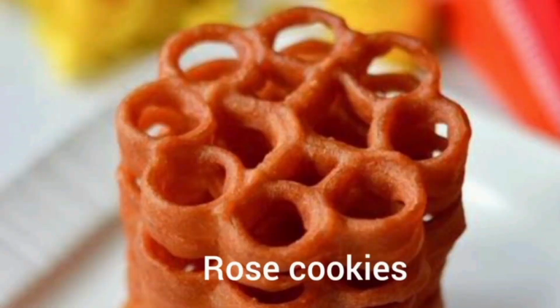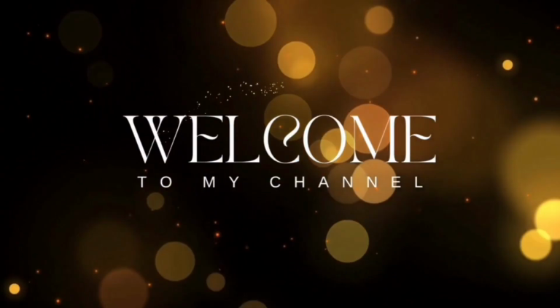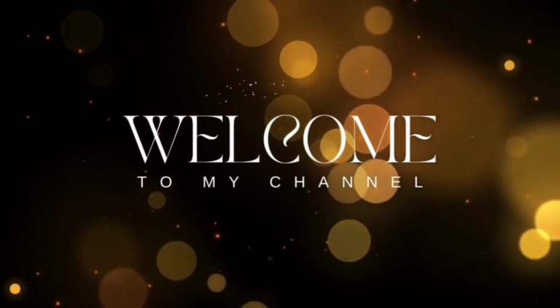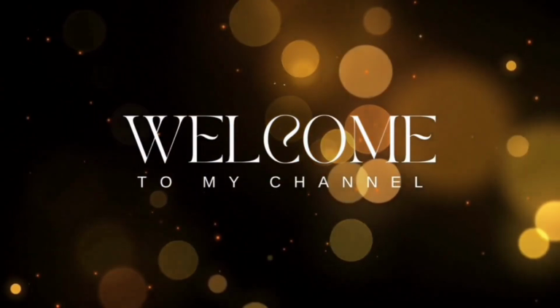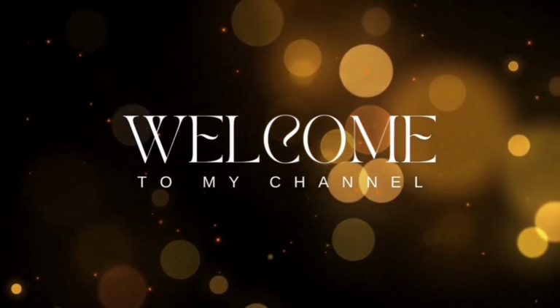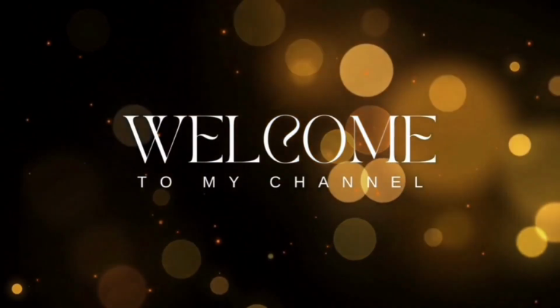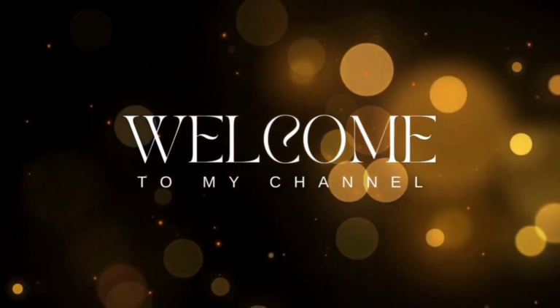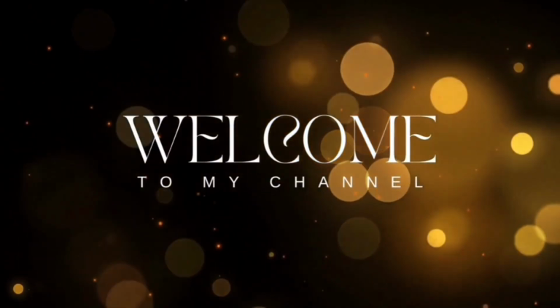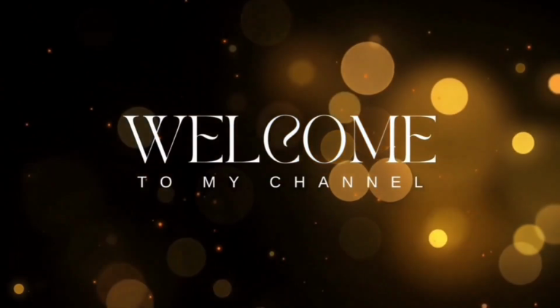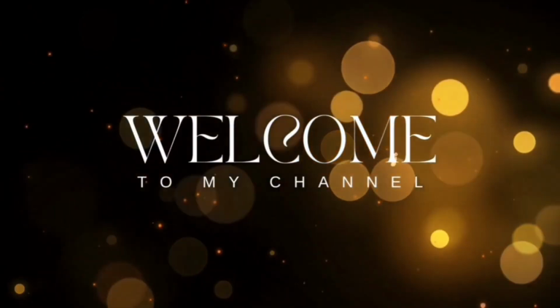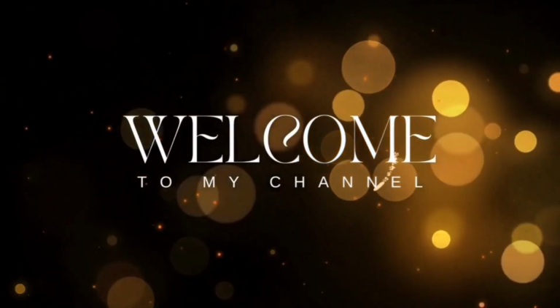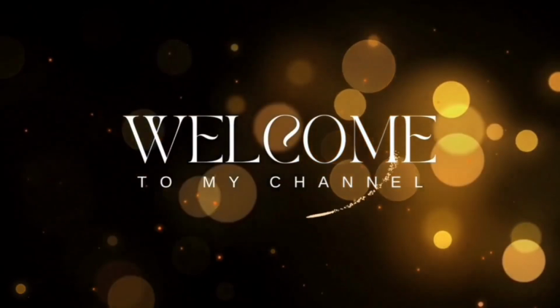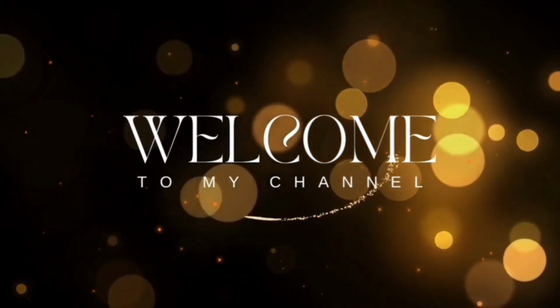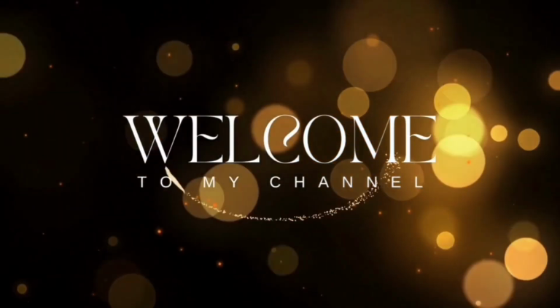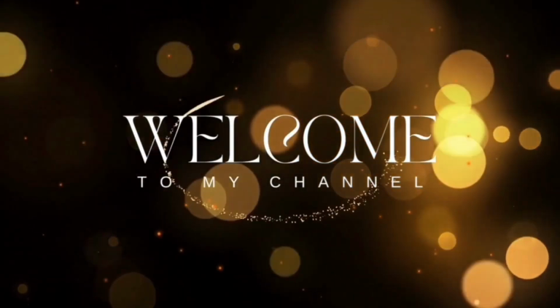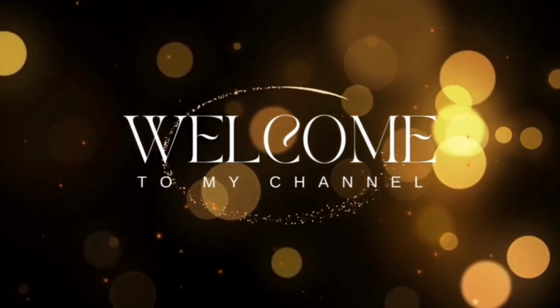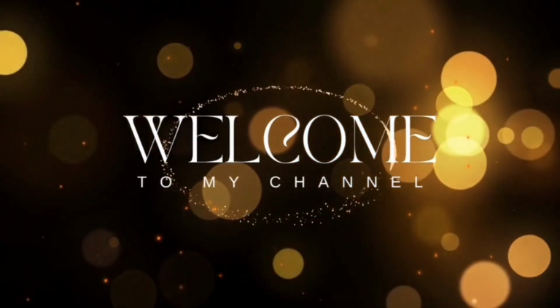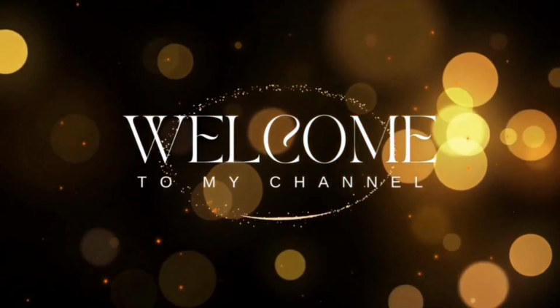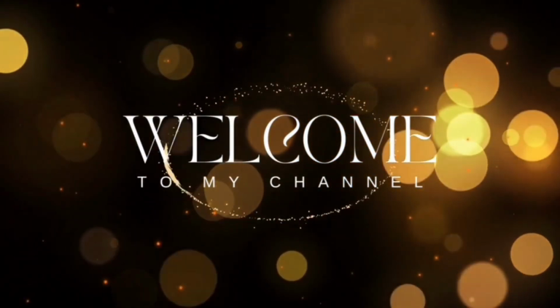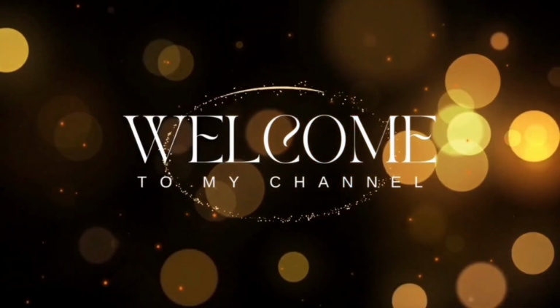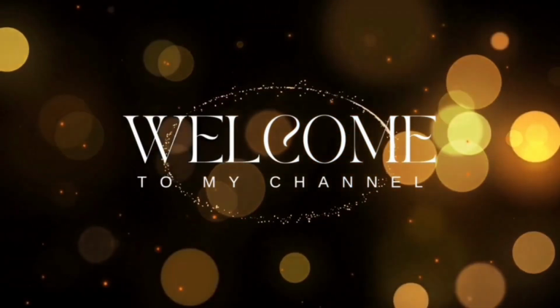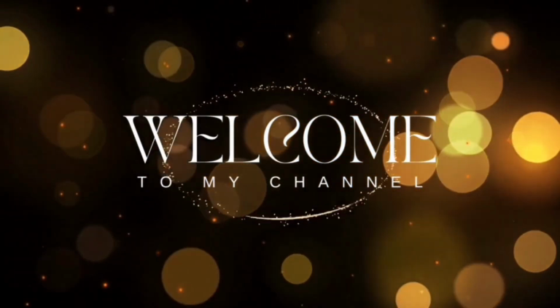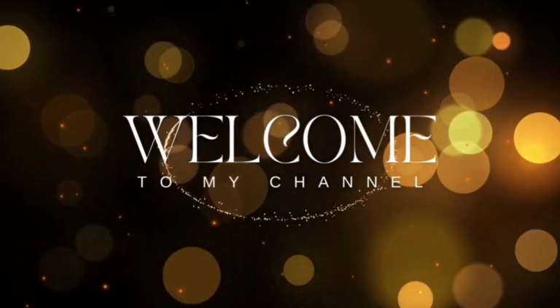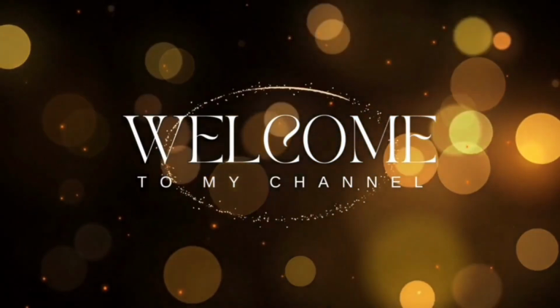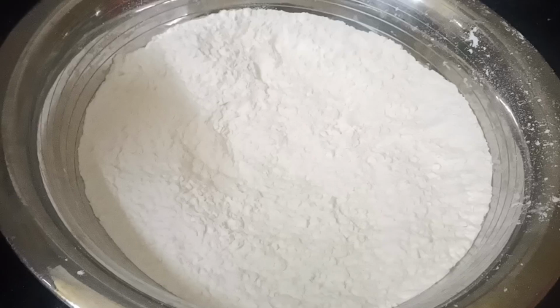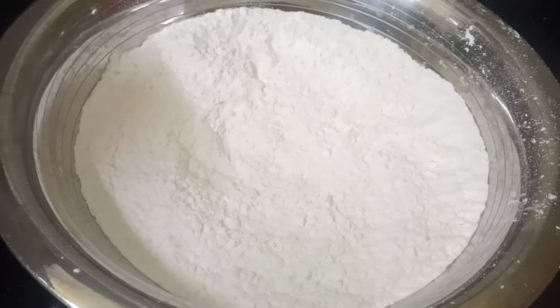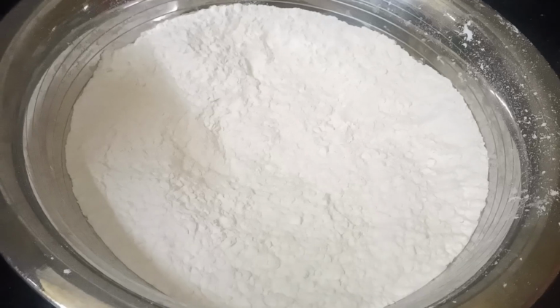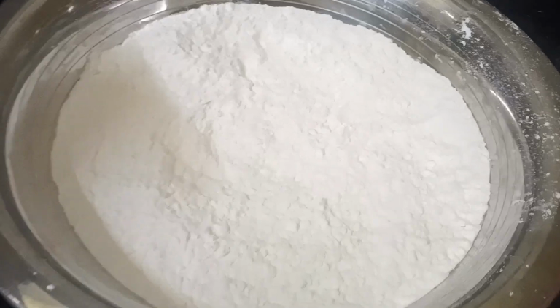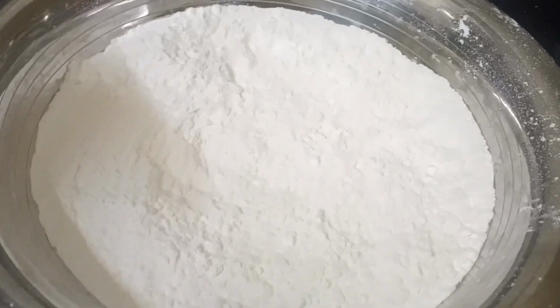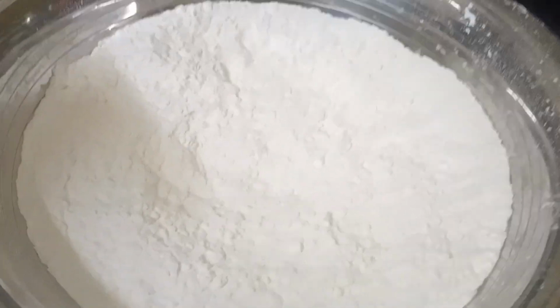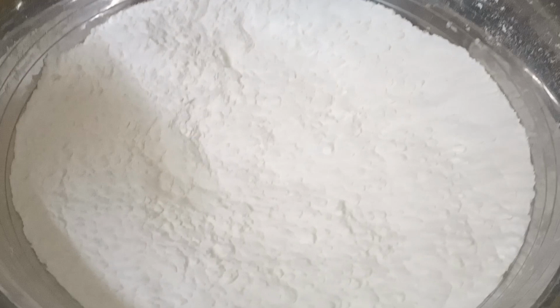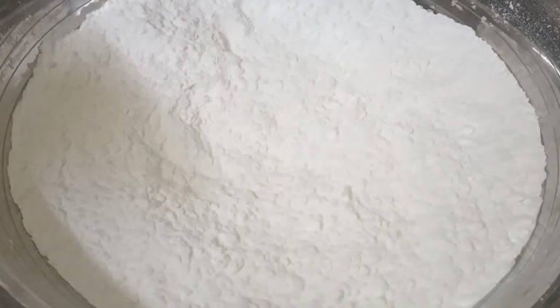Hello everyone, welcome back to my channel. Today I am doing a rose cookie recipe.